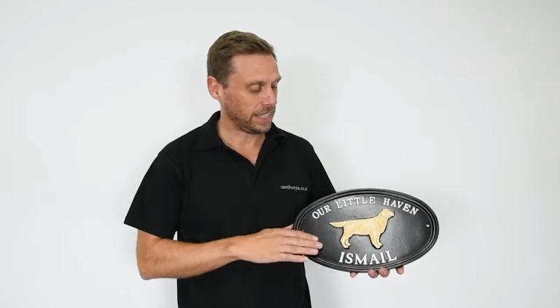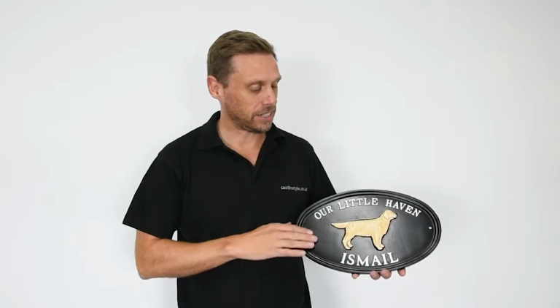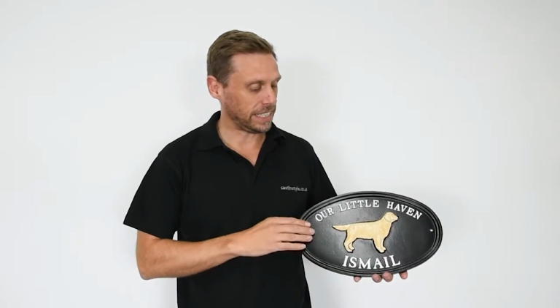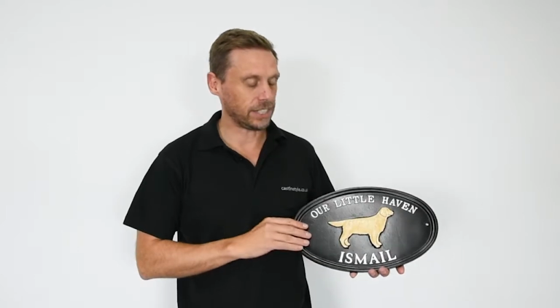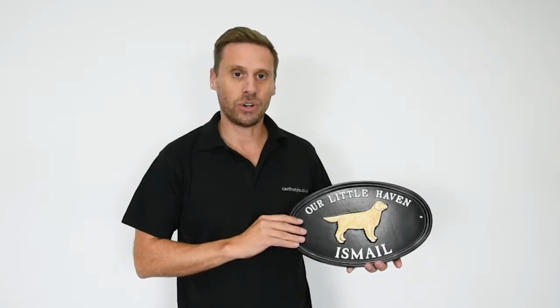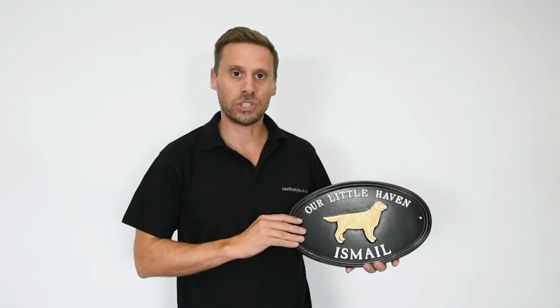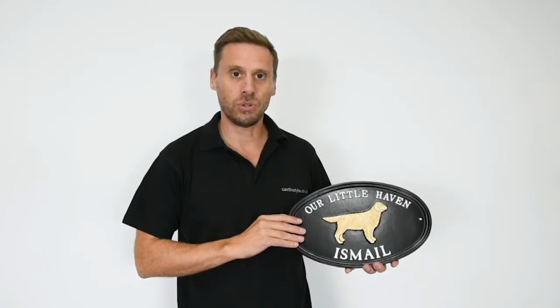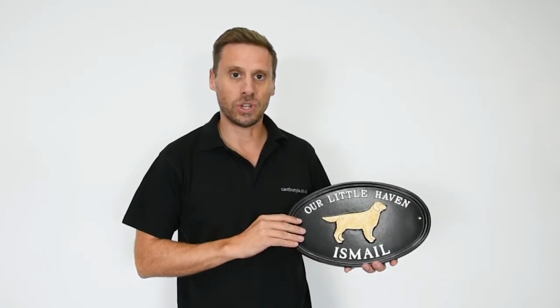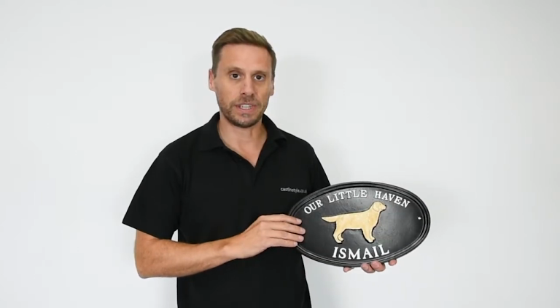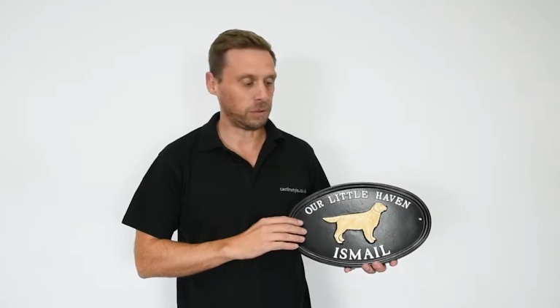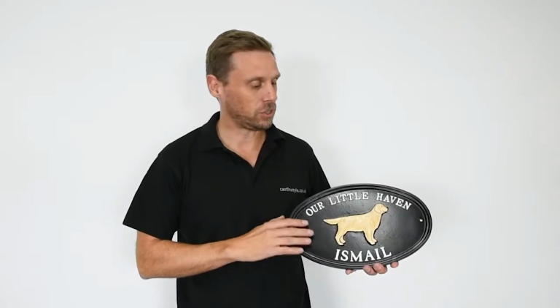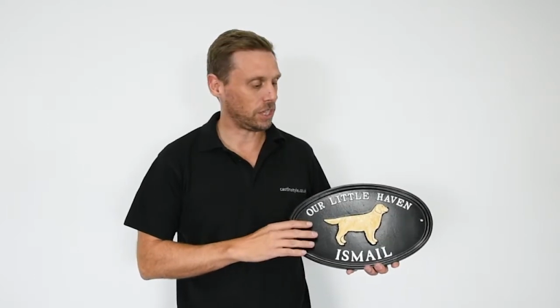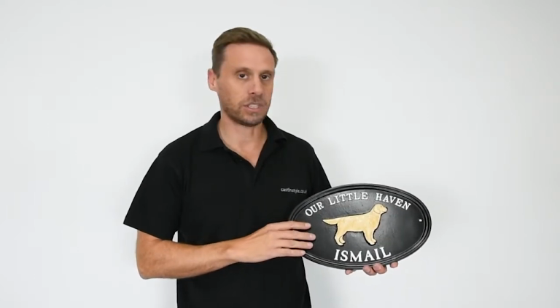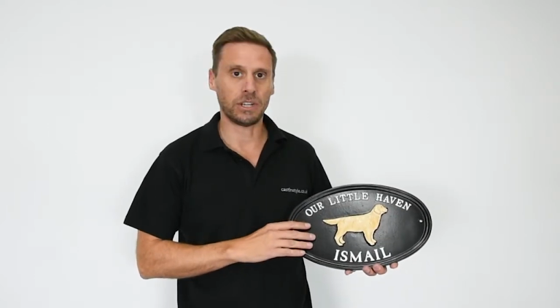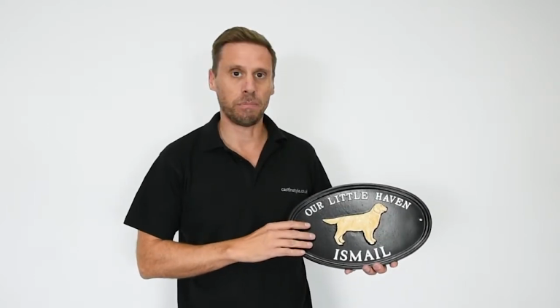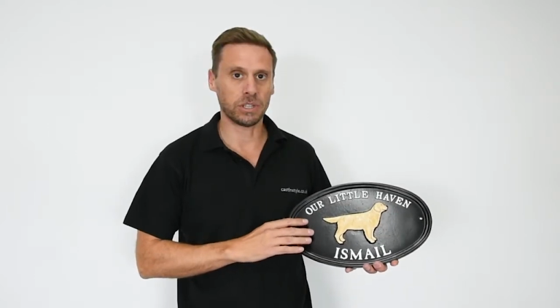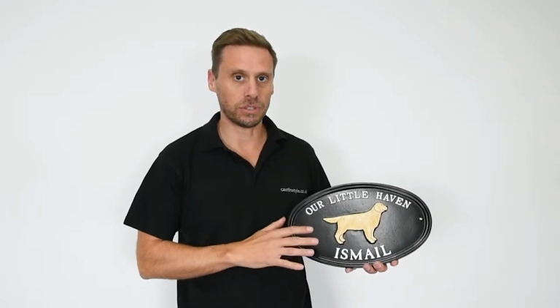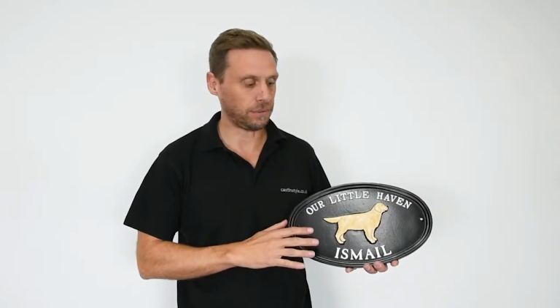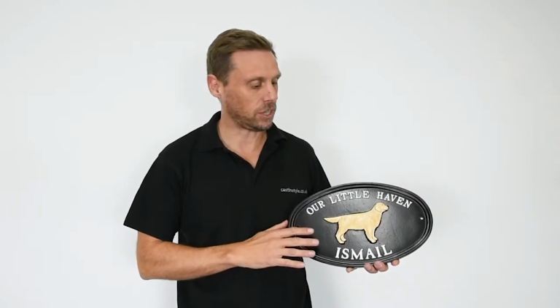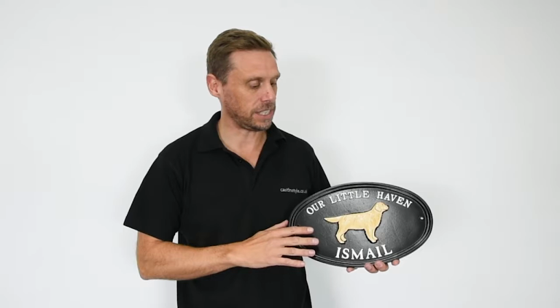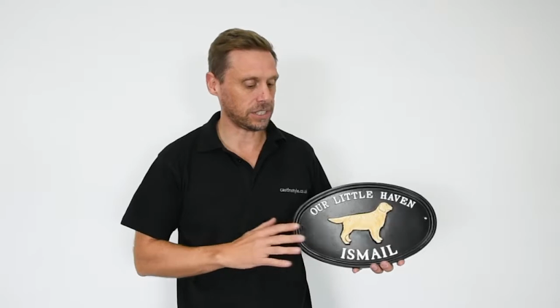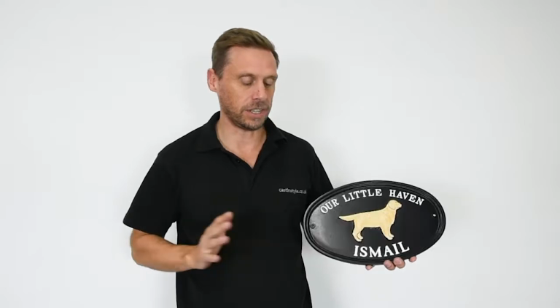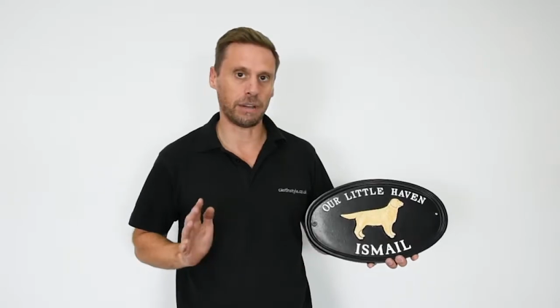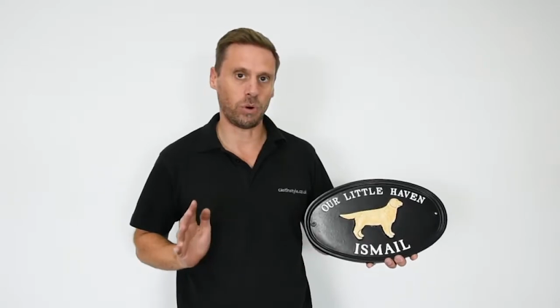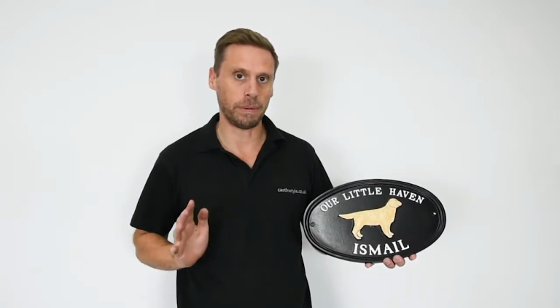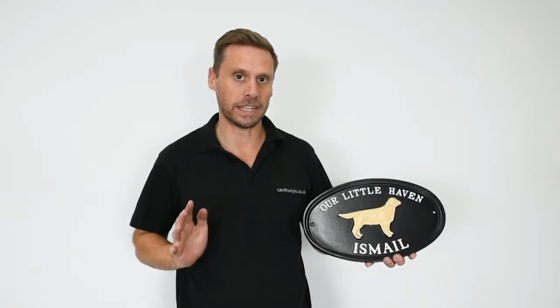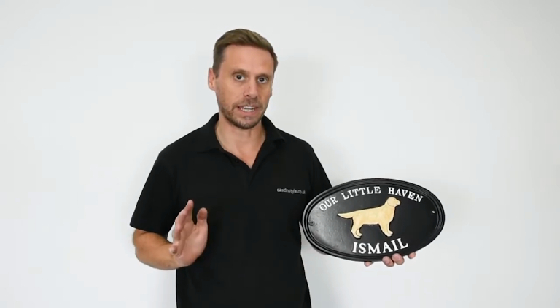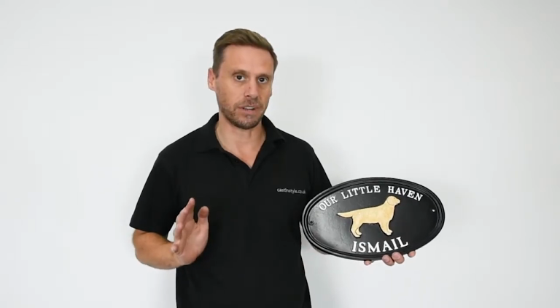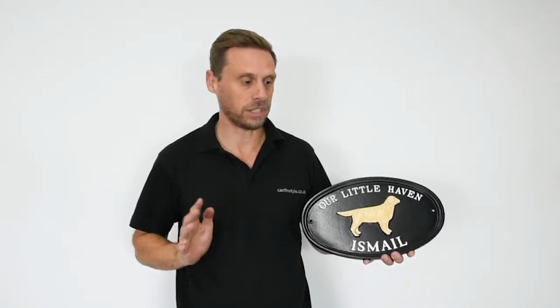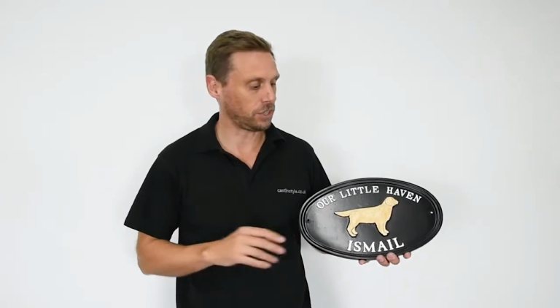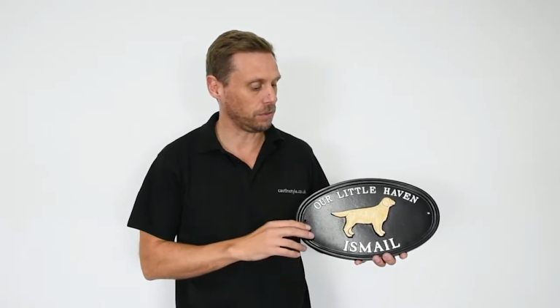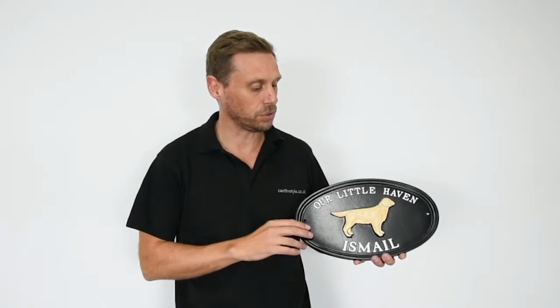This sign is the size 2 sign, so it's just slightly up, but there's lots of different sizes in this sign. They go quite big actually, nice large ovals.